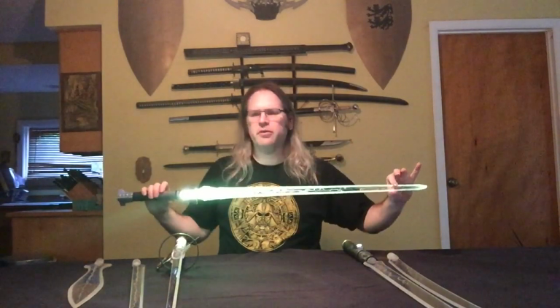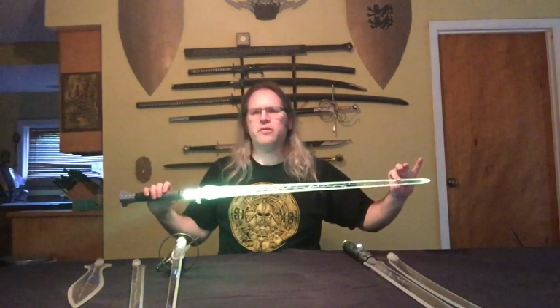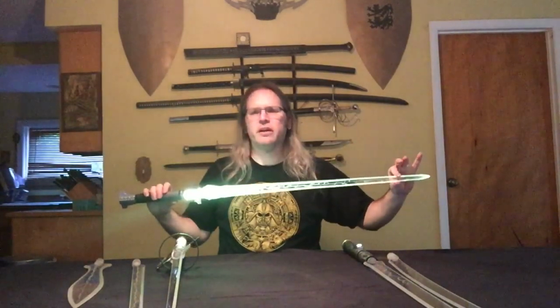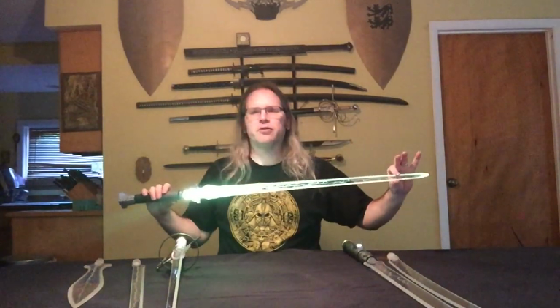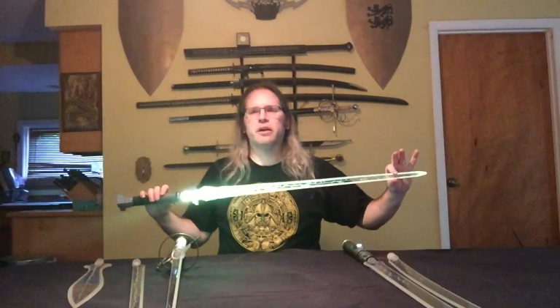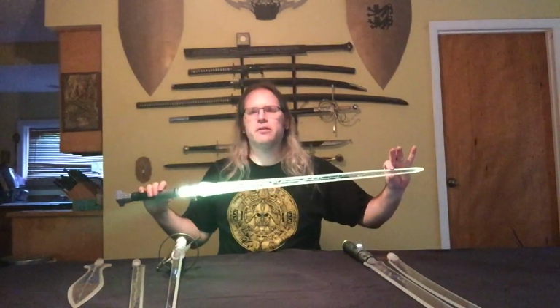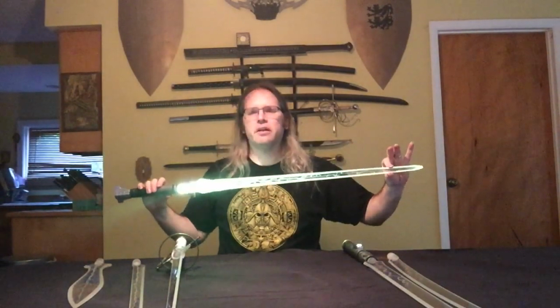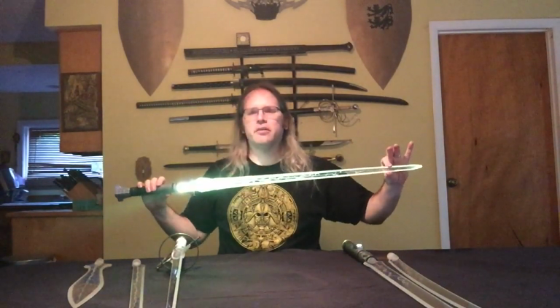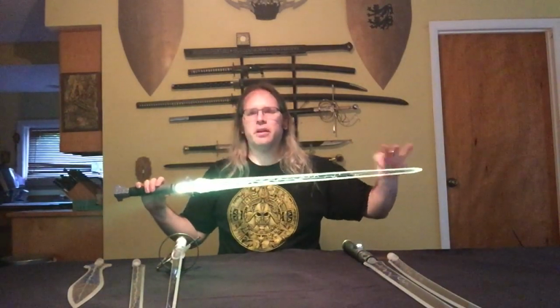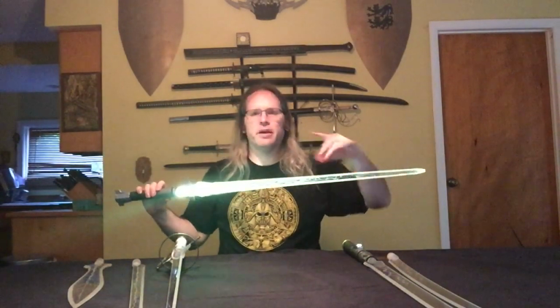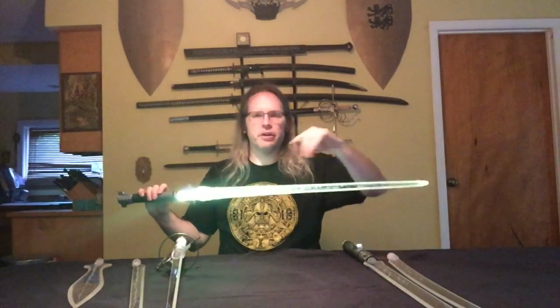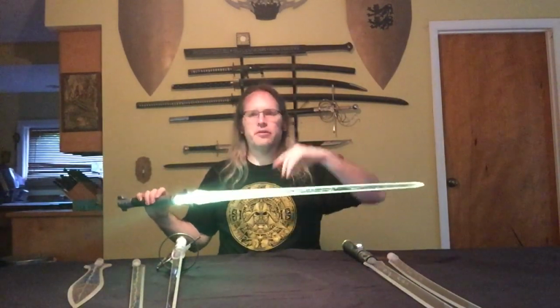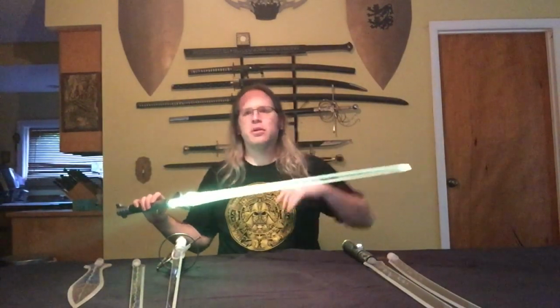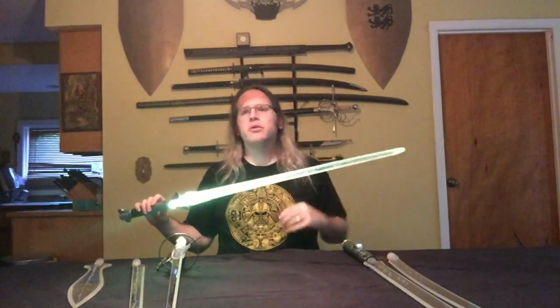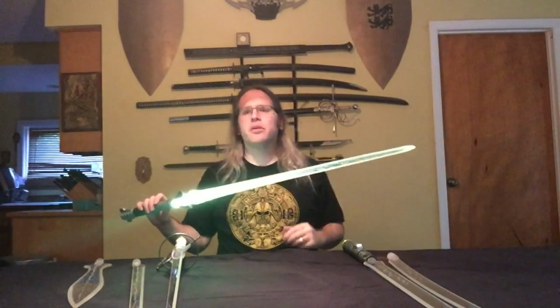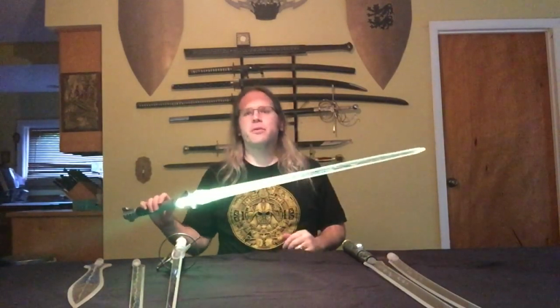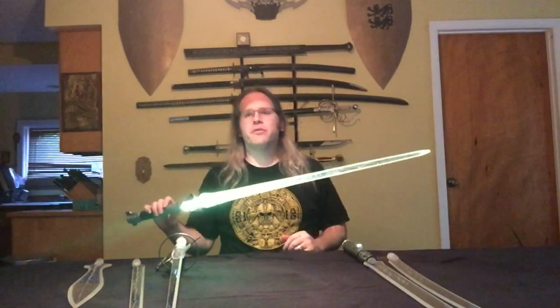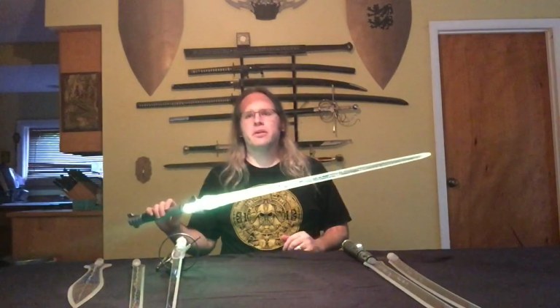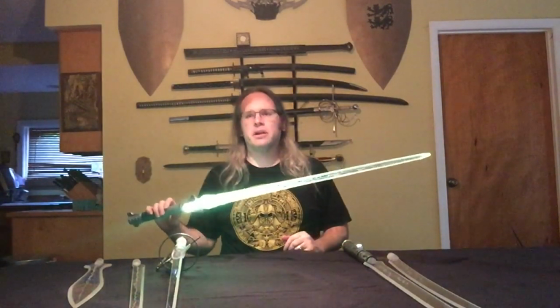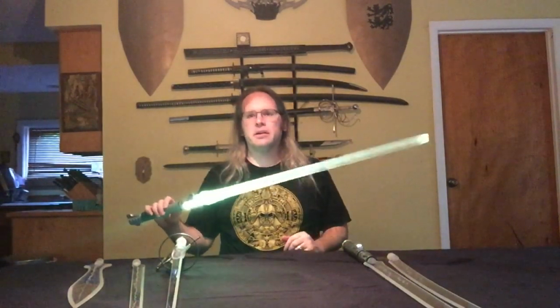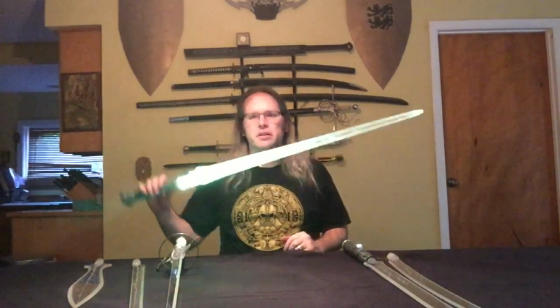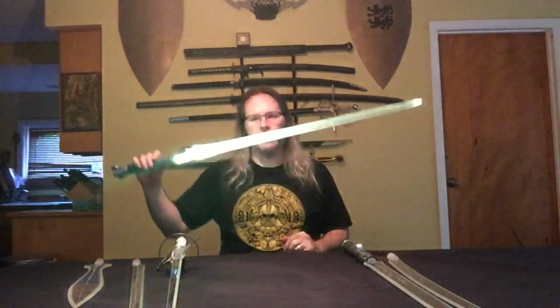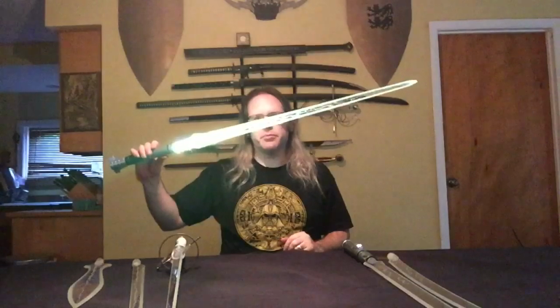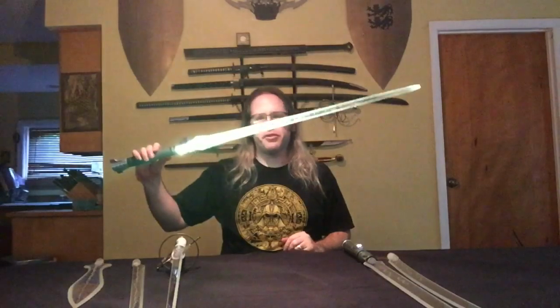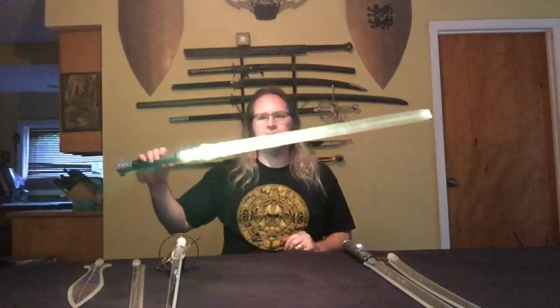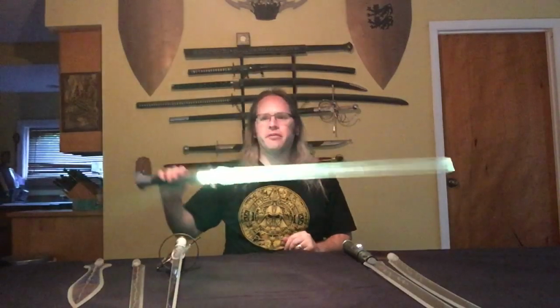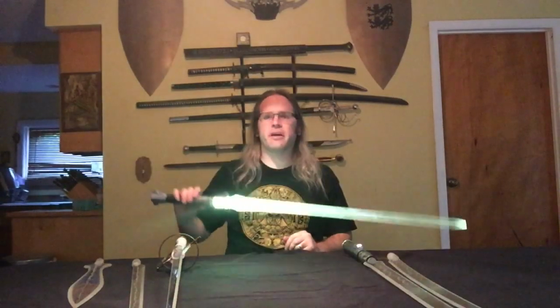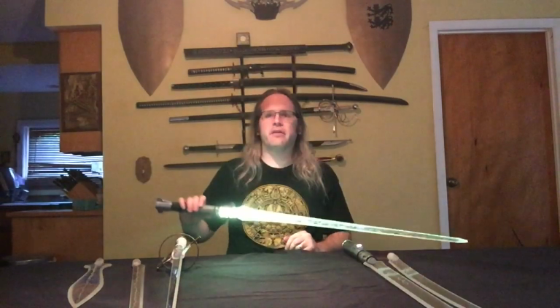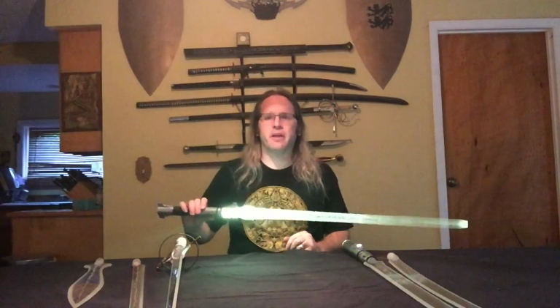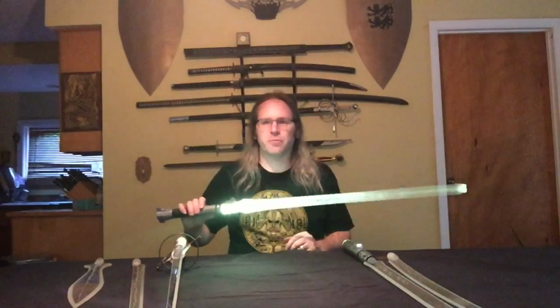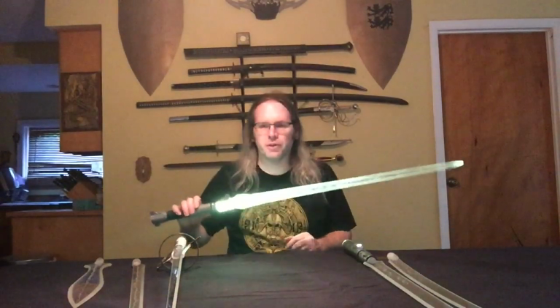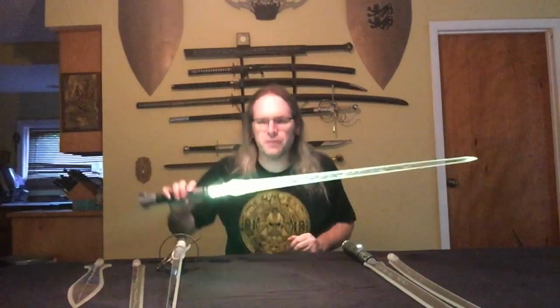Let me see if I can get some close-up of the 3D effect in the camera here.